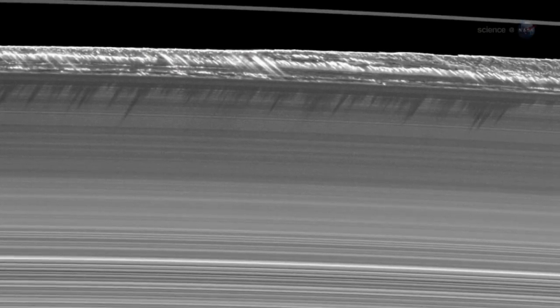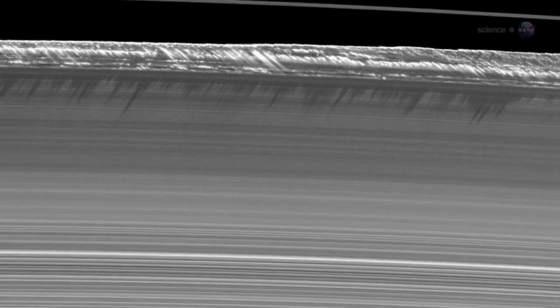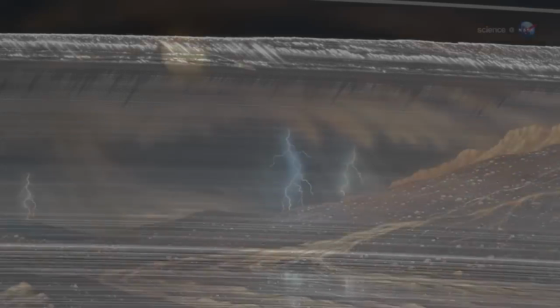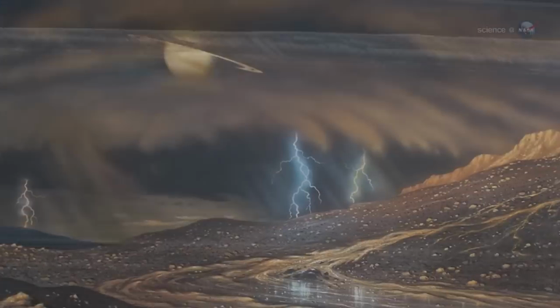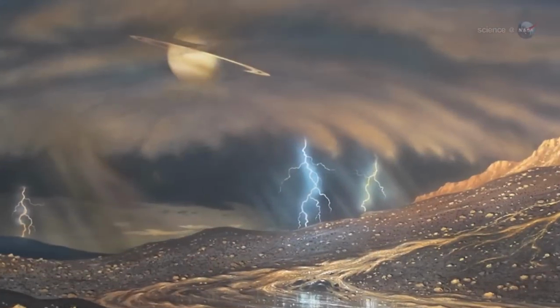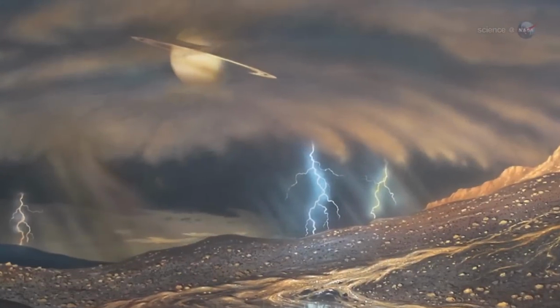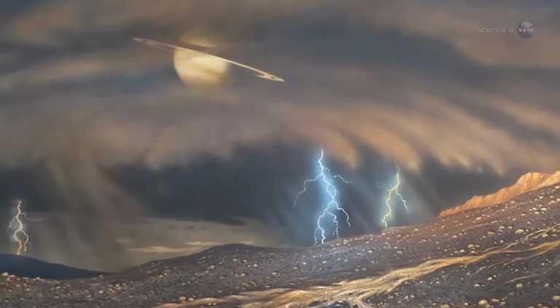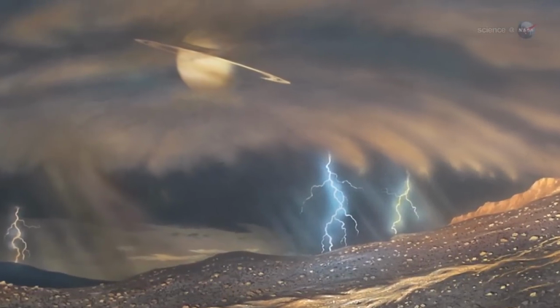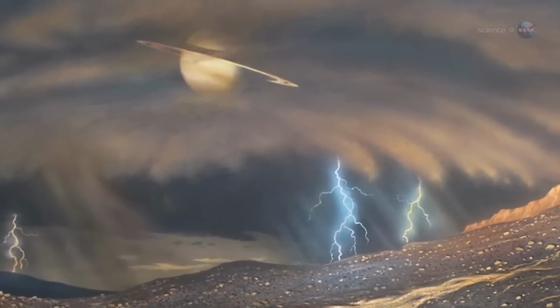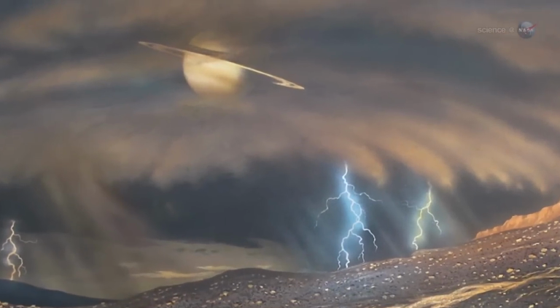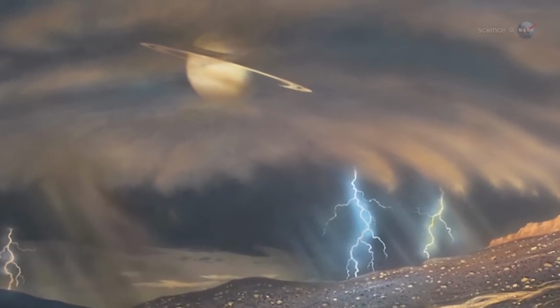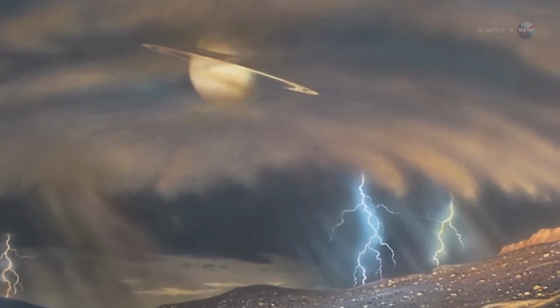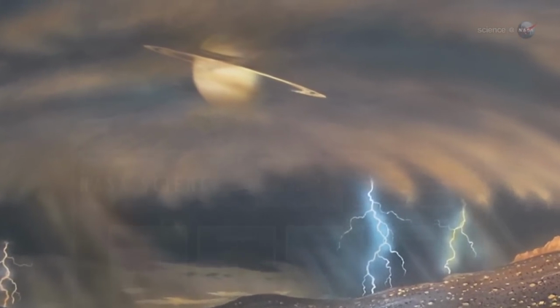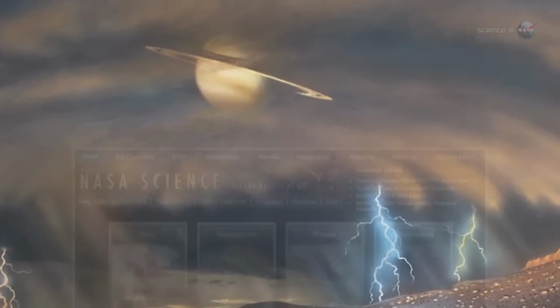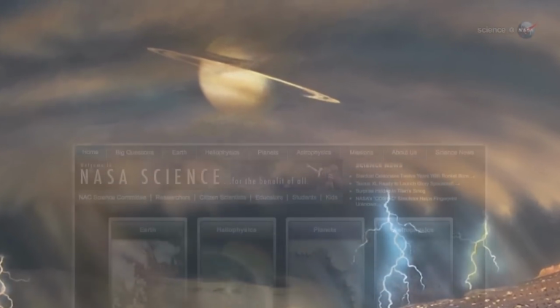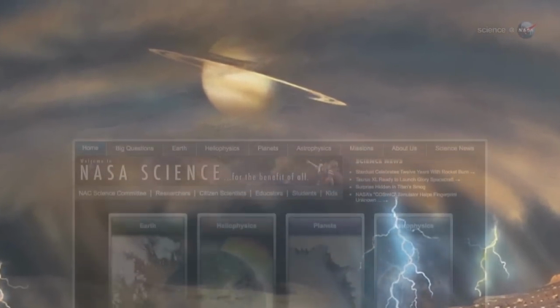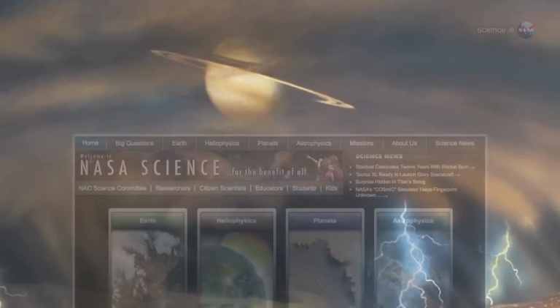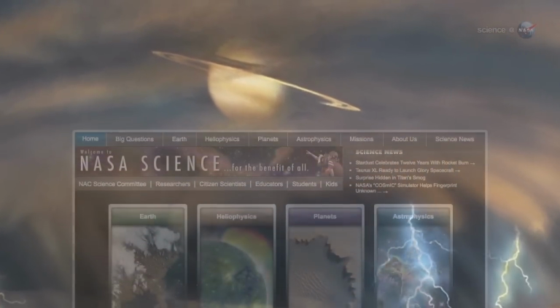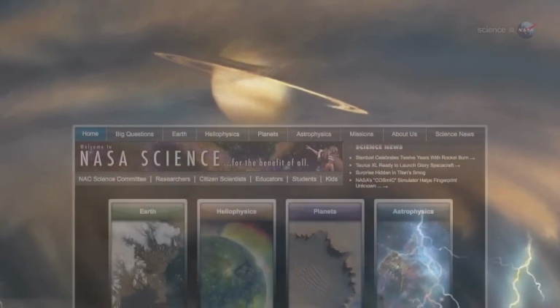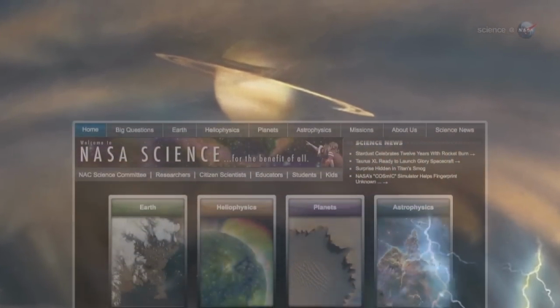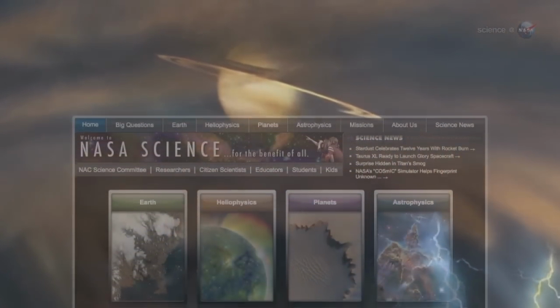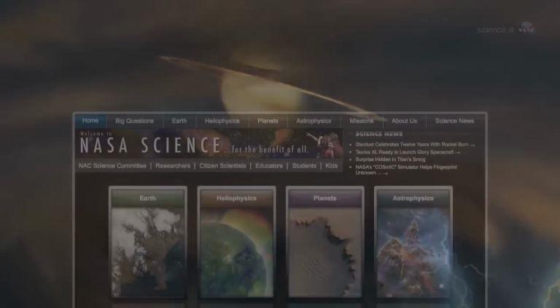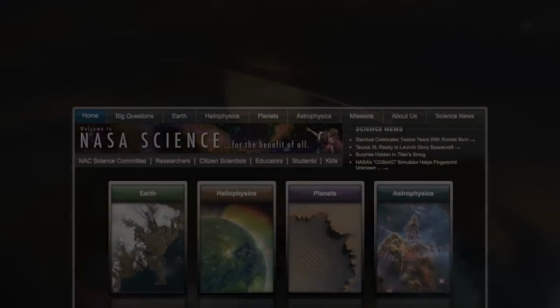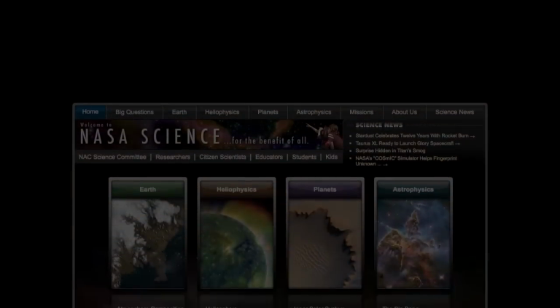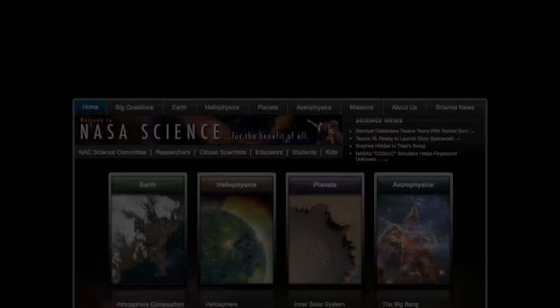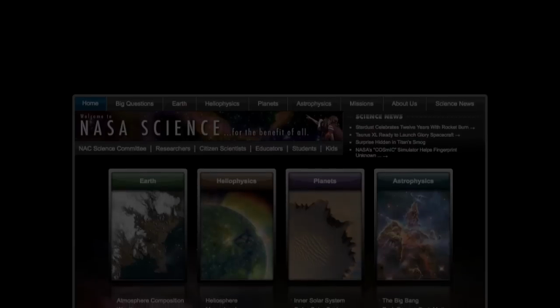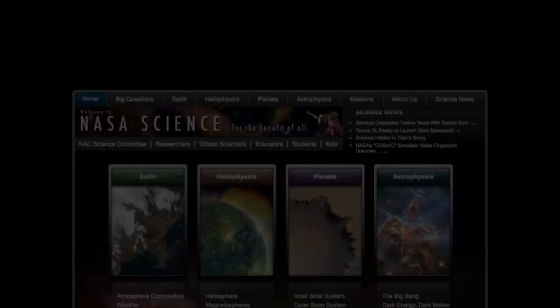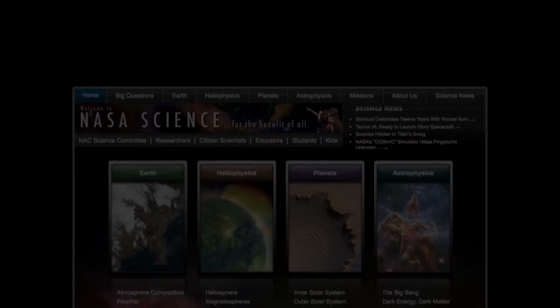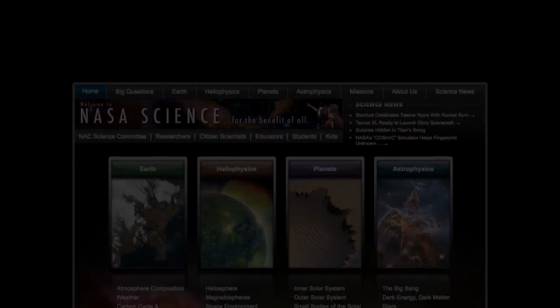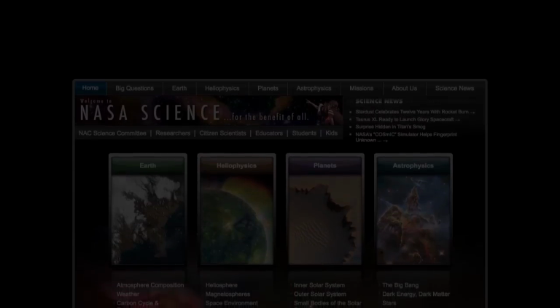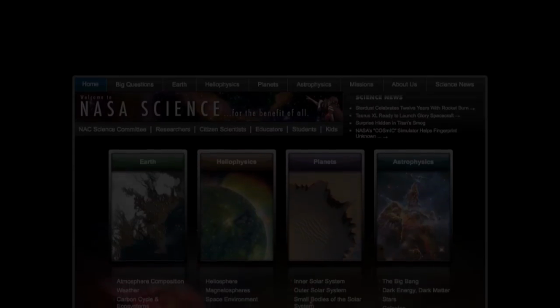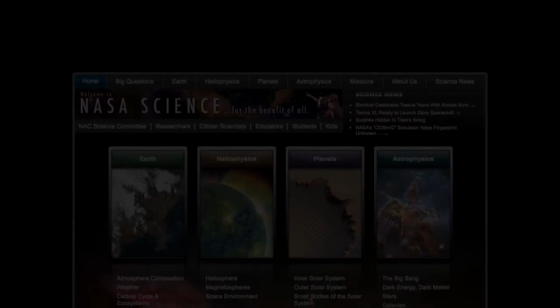Save the indifference for another planet. For more news about wonders in the night sky, visit science.nasa.gov.